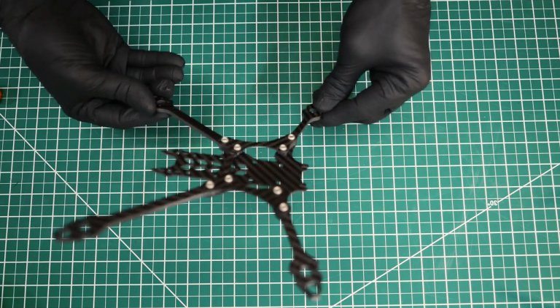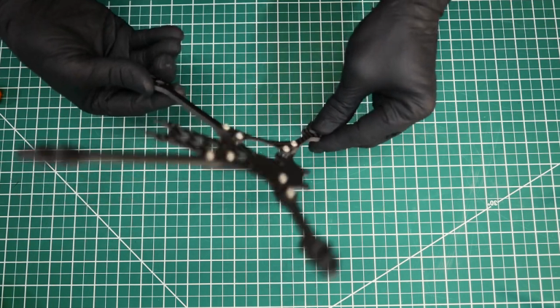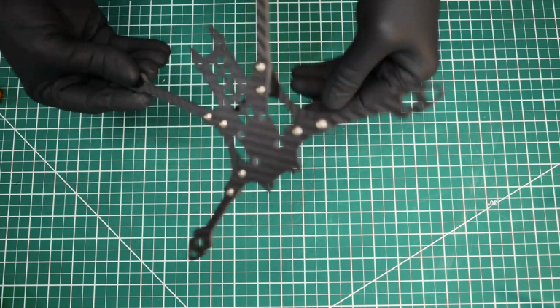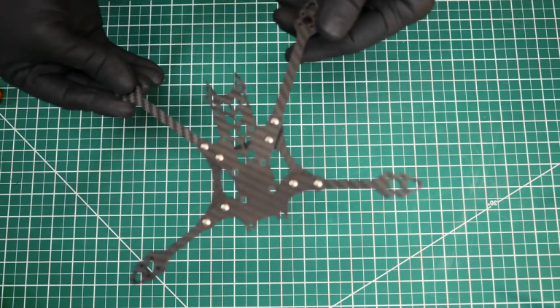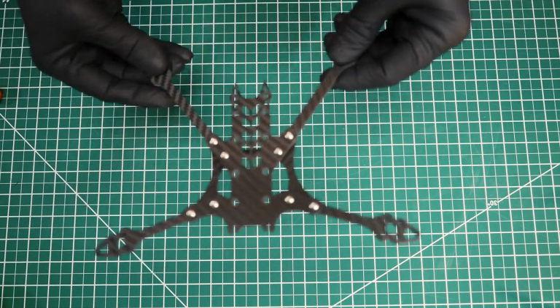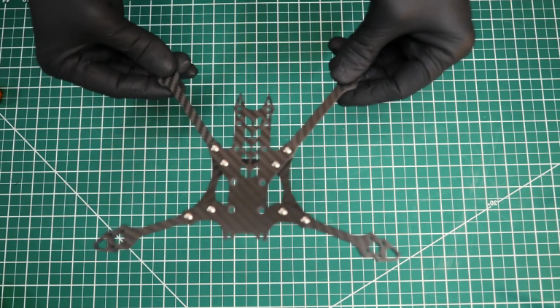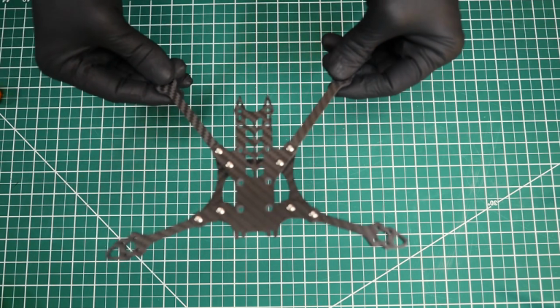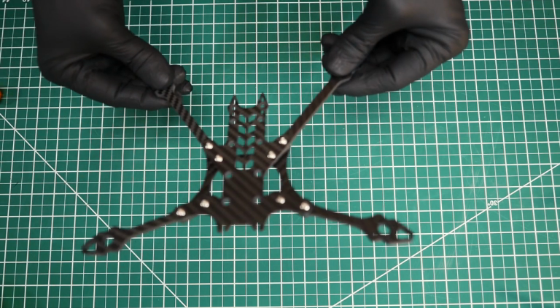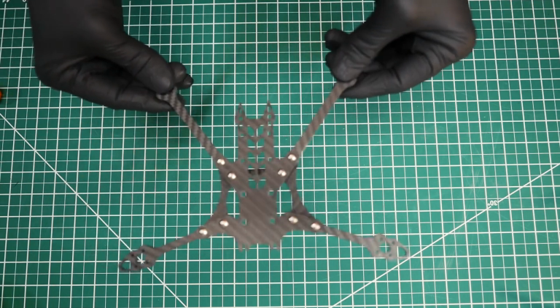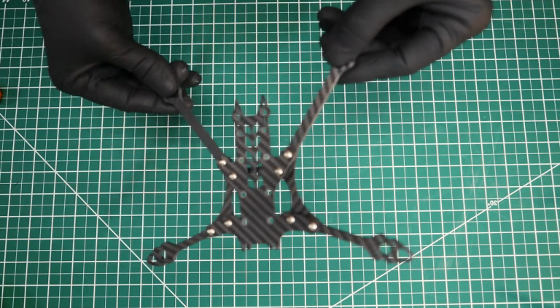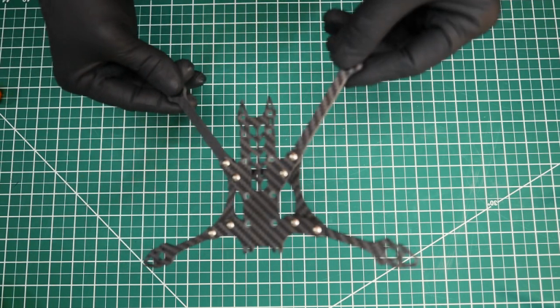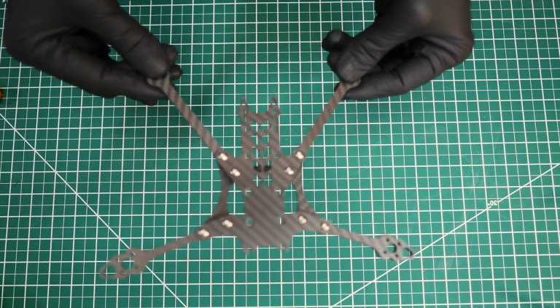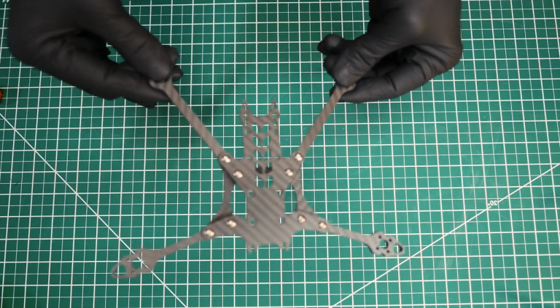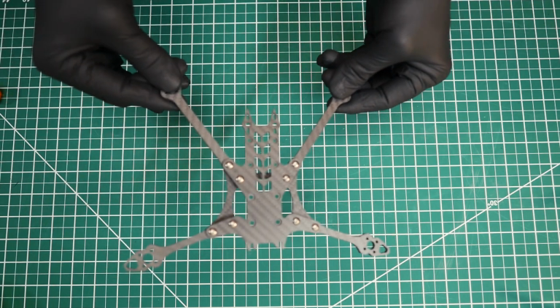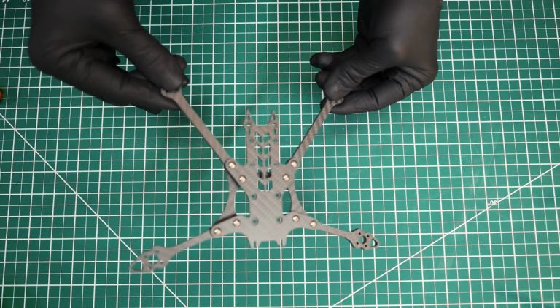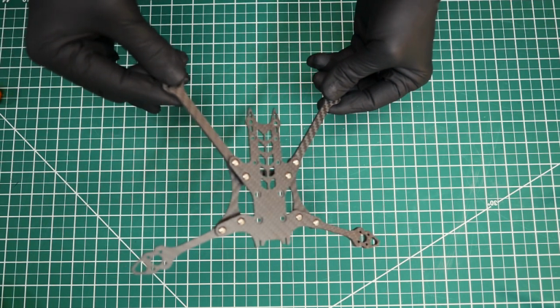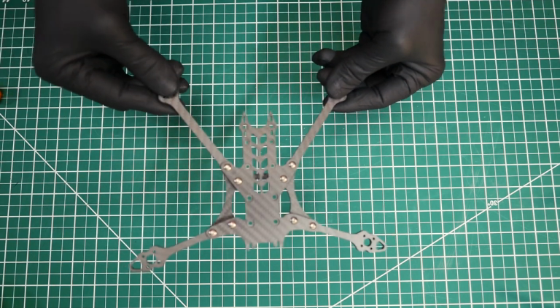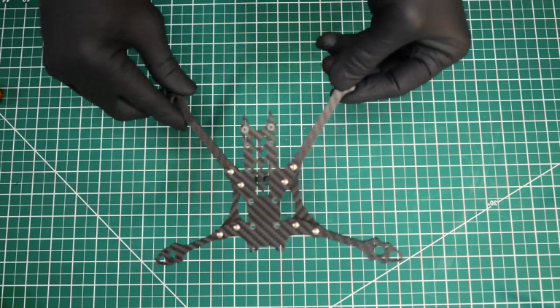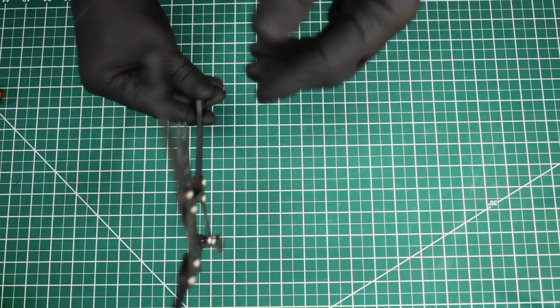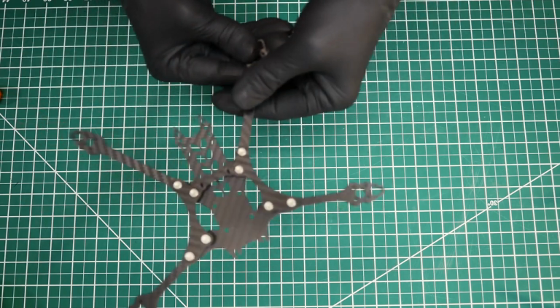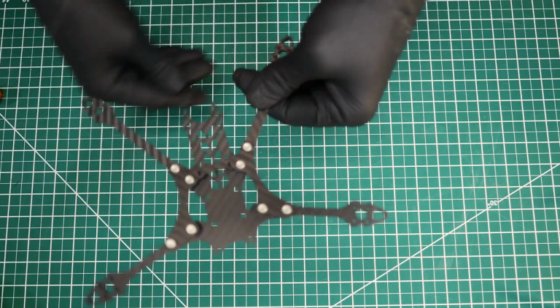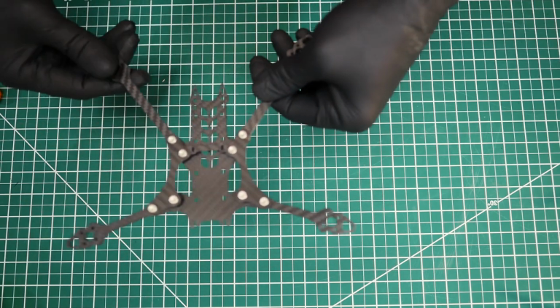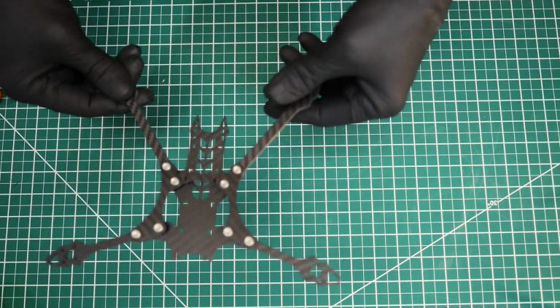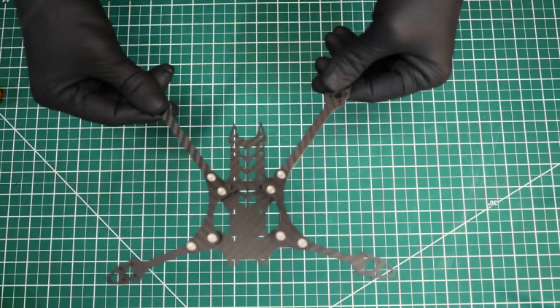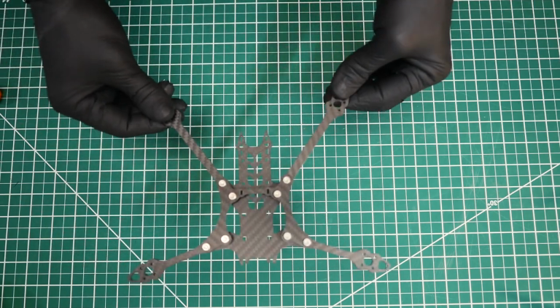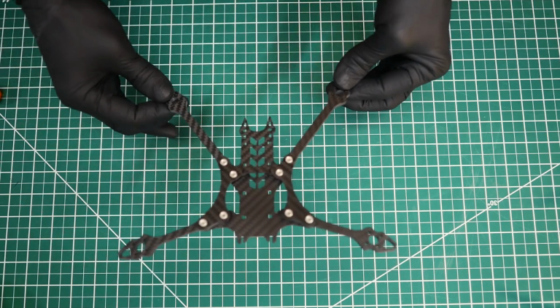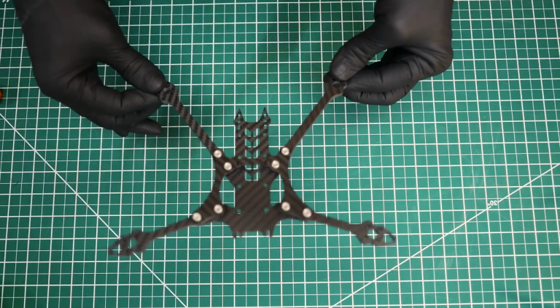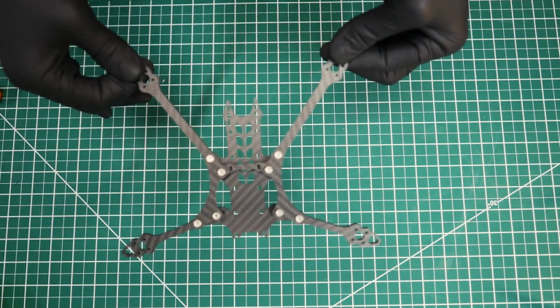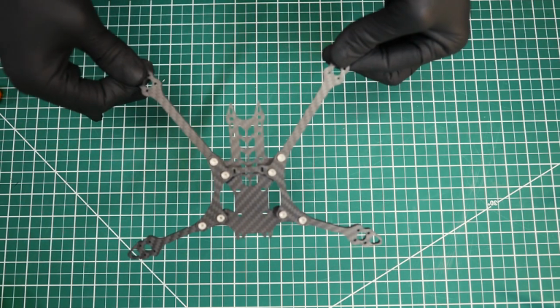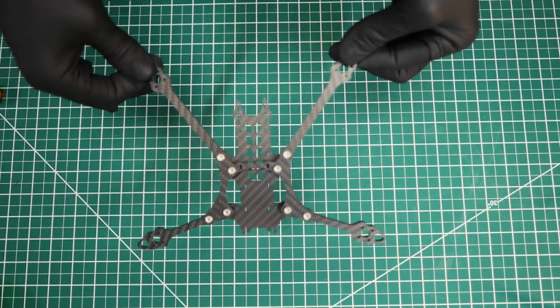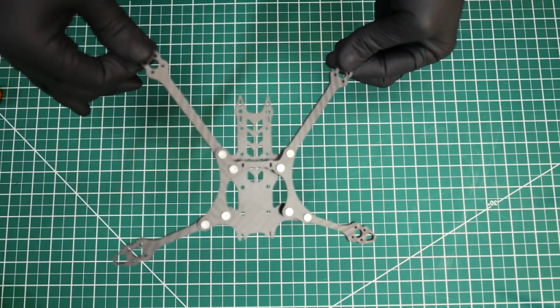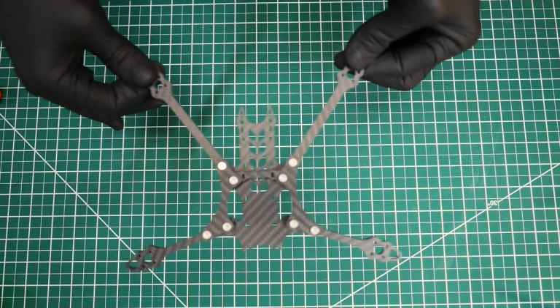Okay, that part is done. We've got that together — kind of looks like a bat, look at that.